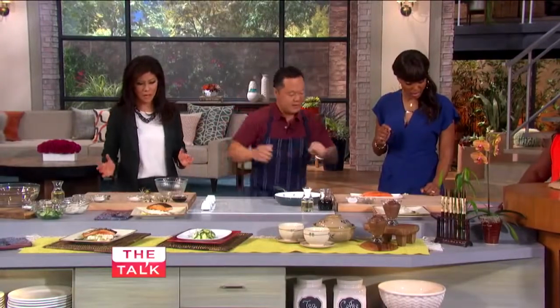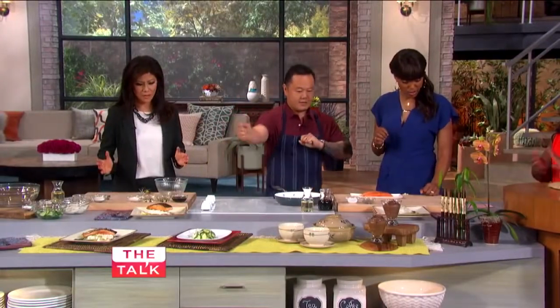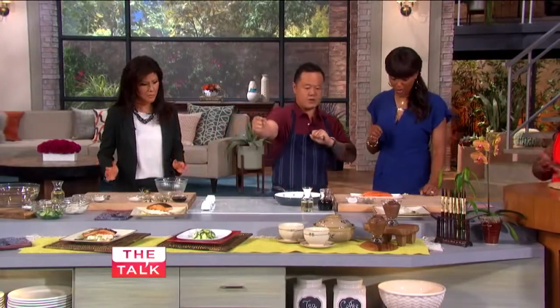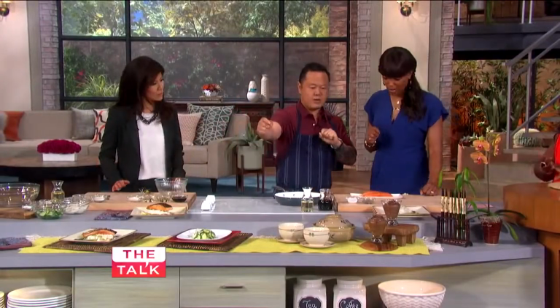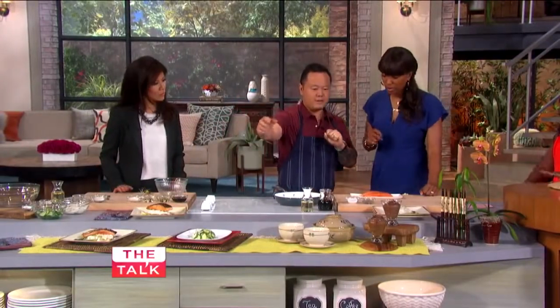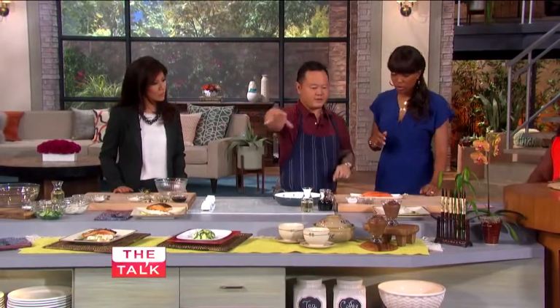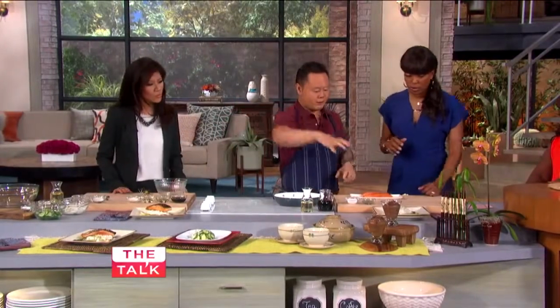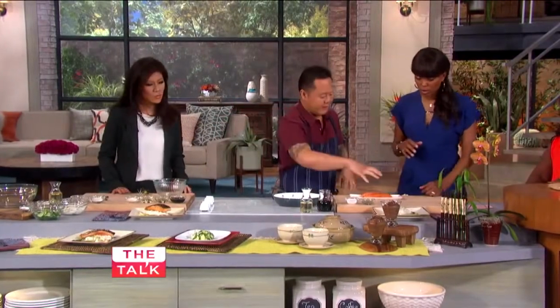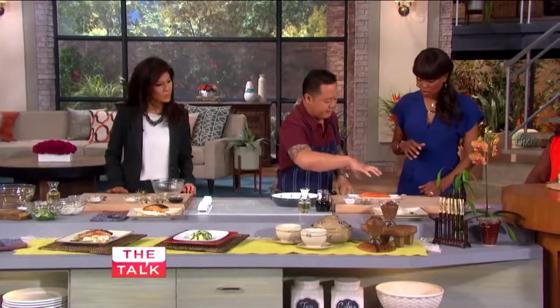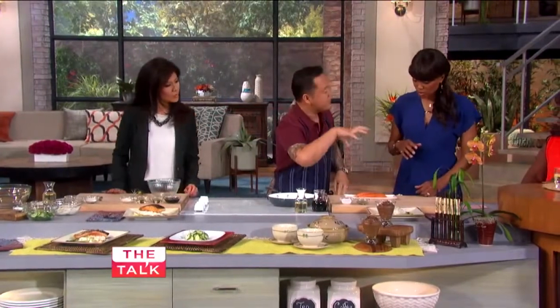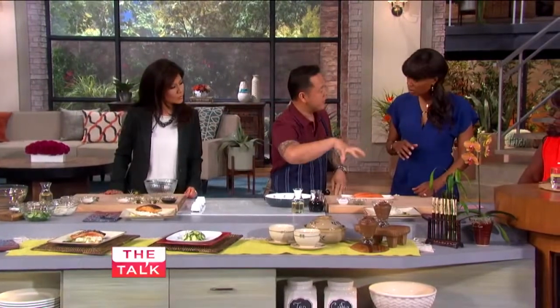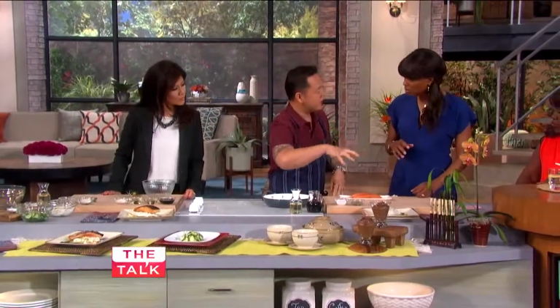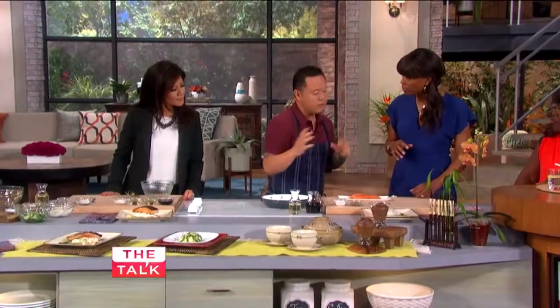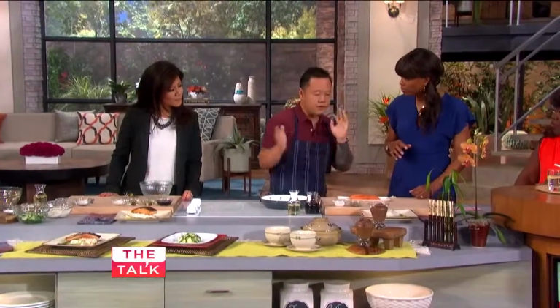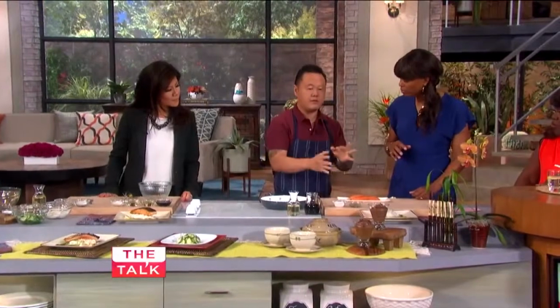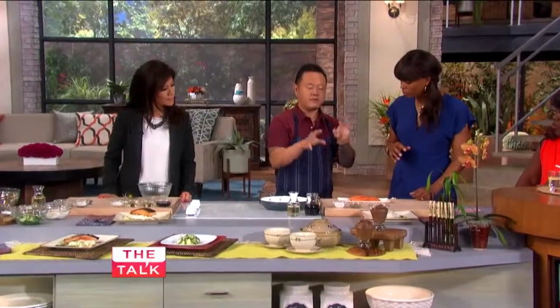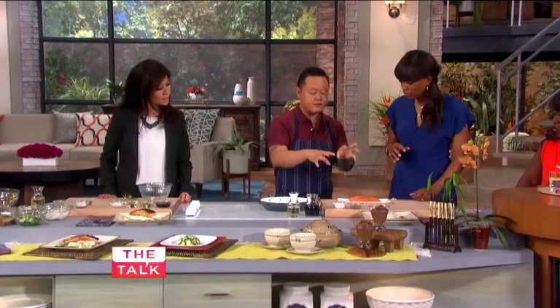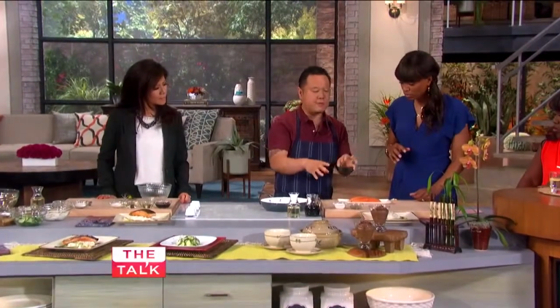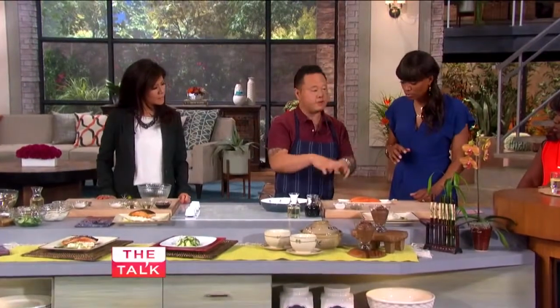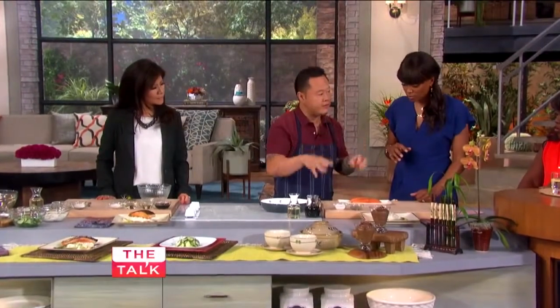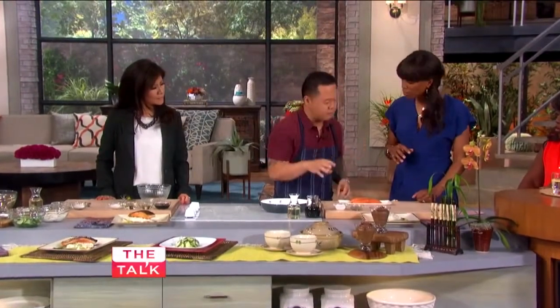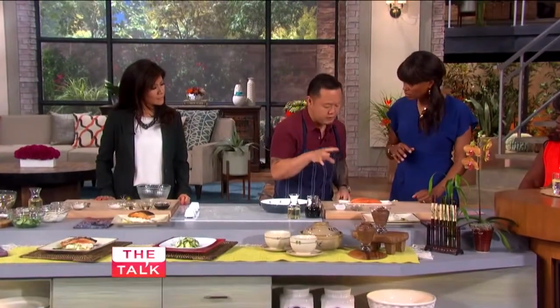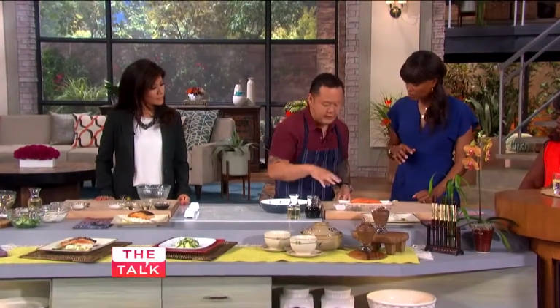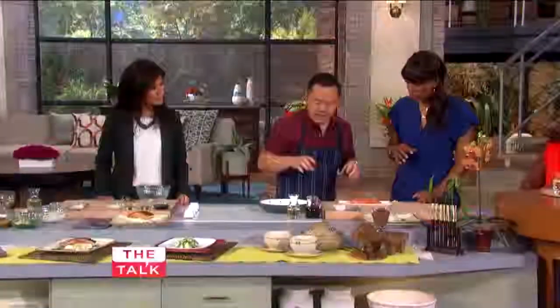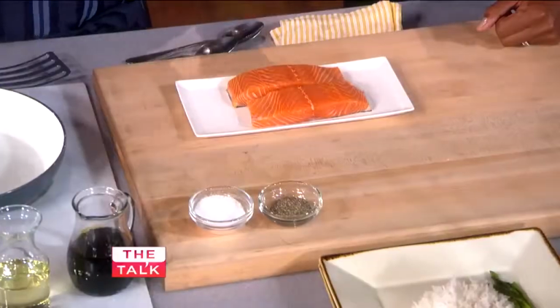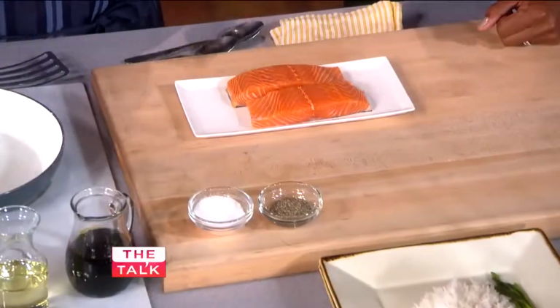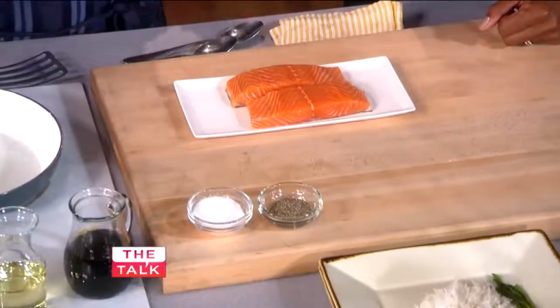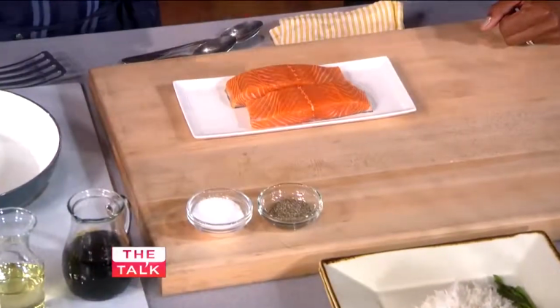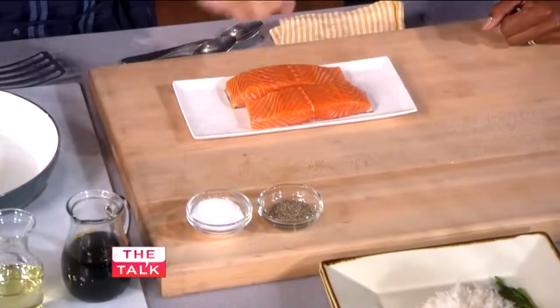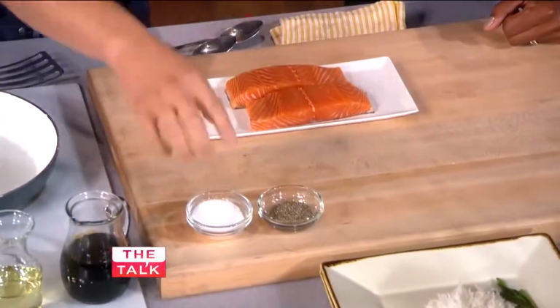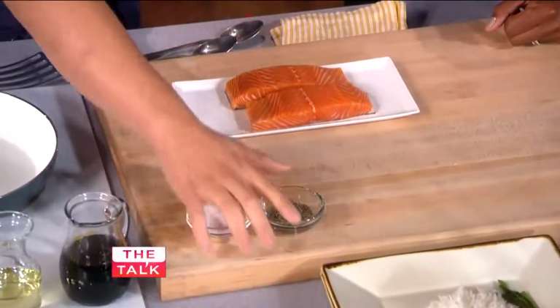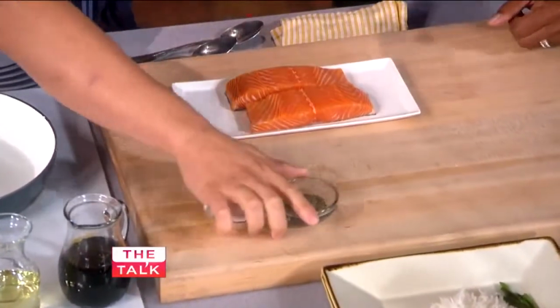In Japan, we do a lot of fish teriyaki. We're going to start on this side — this is salmon. You can use any really great fish that you would grill. How about a little salt and pepper?